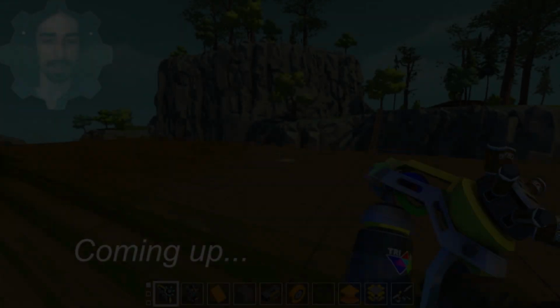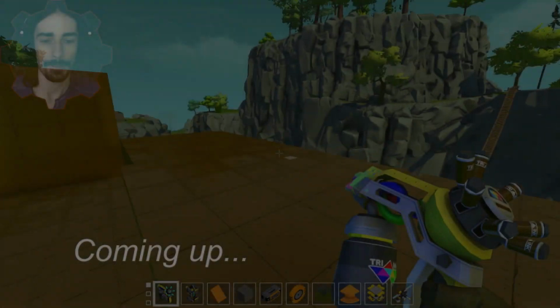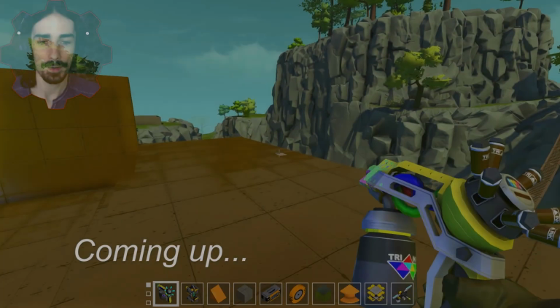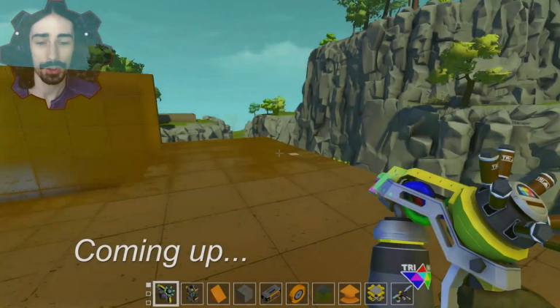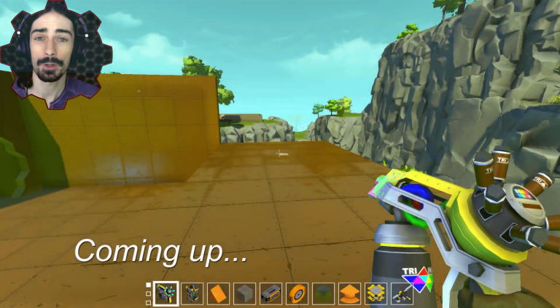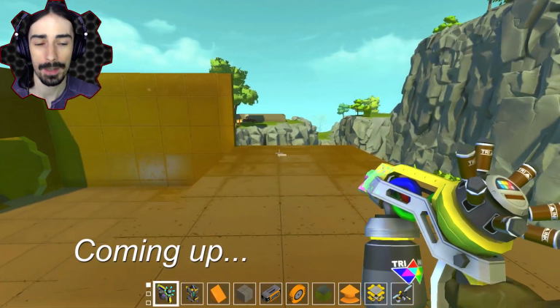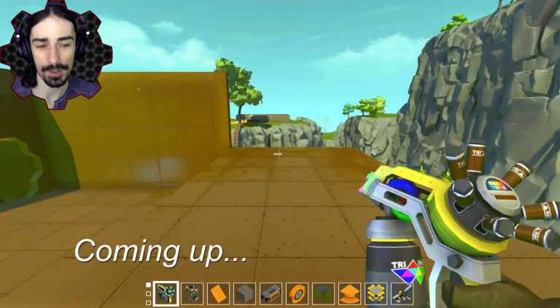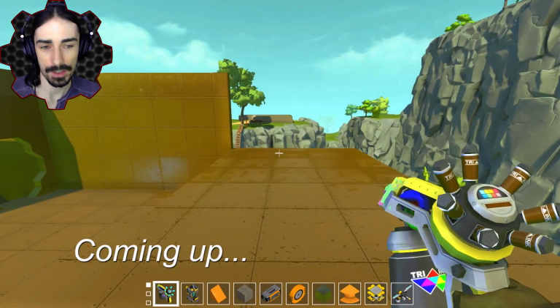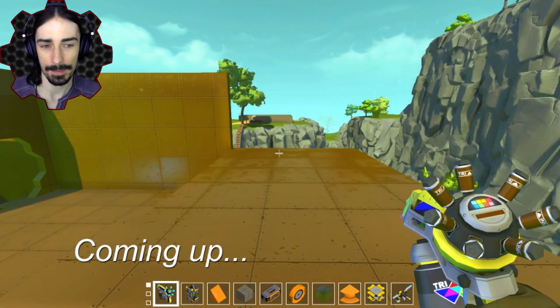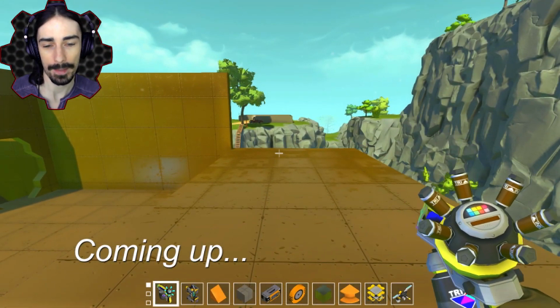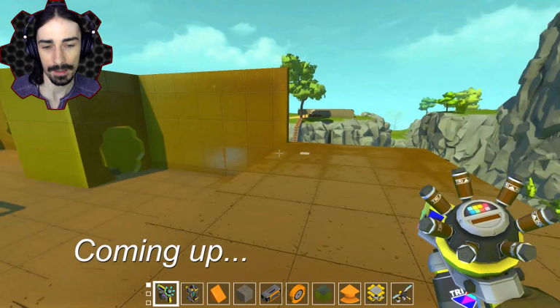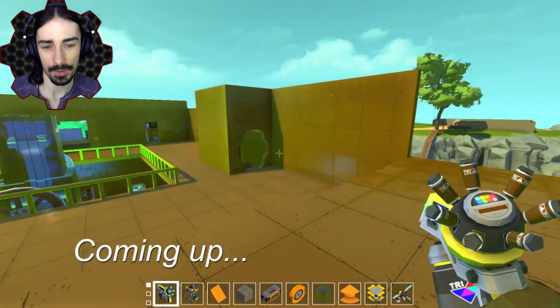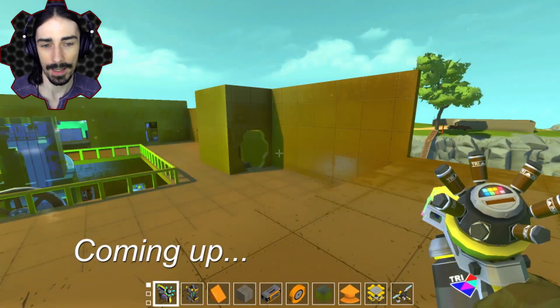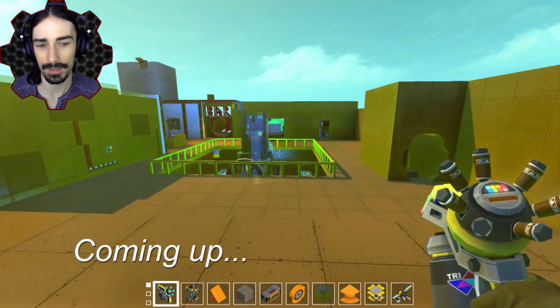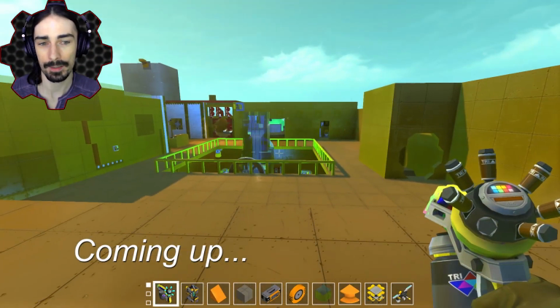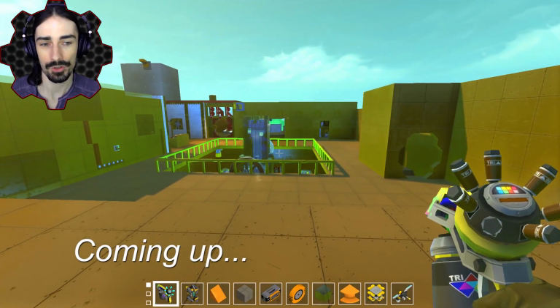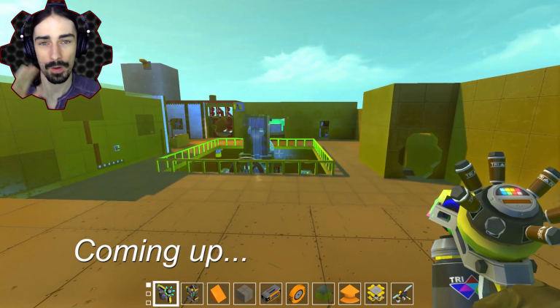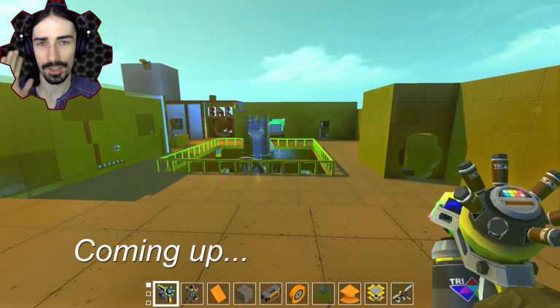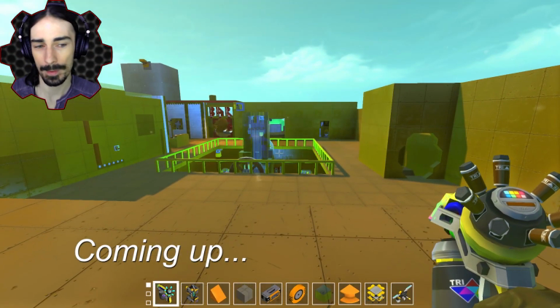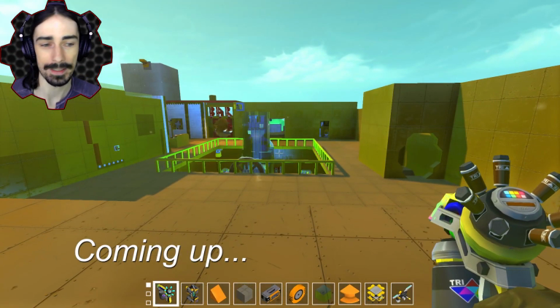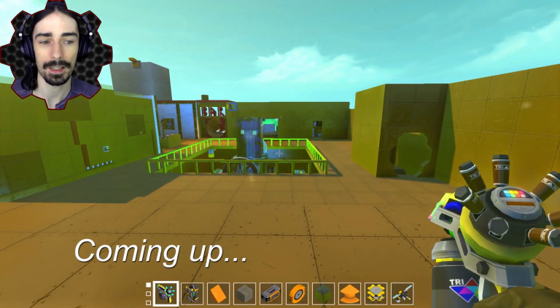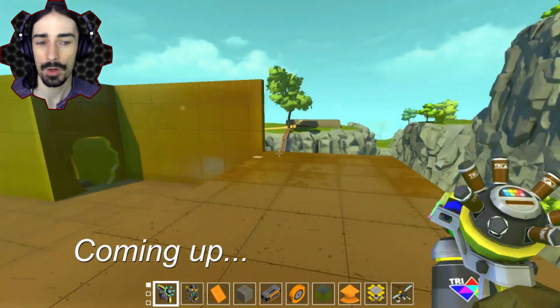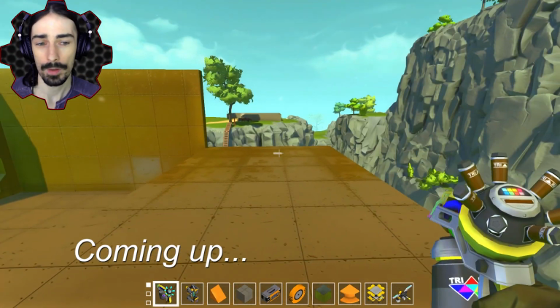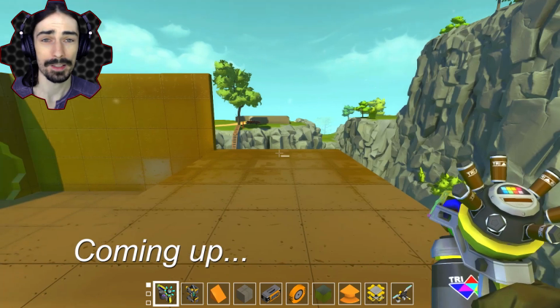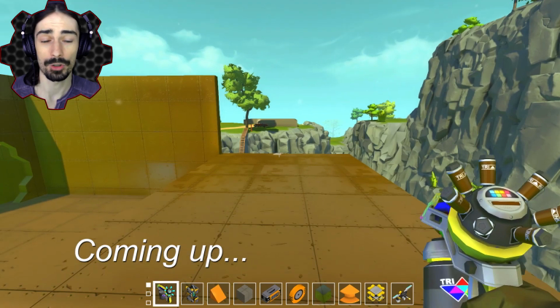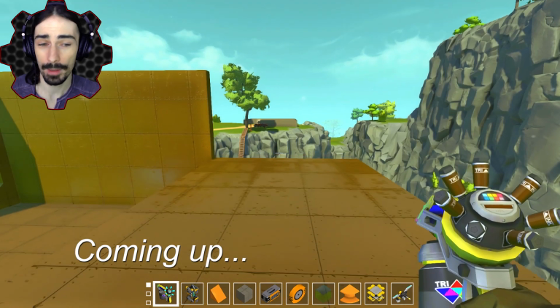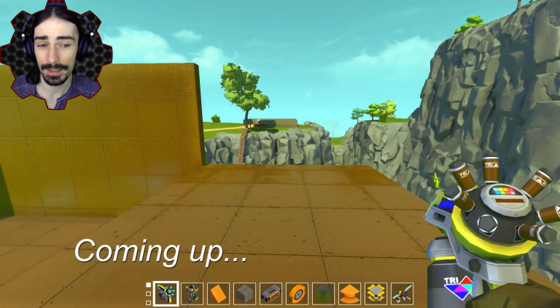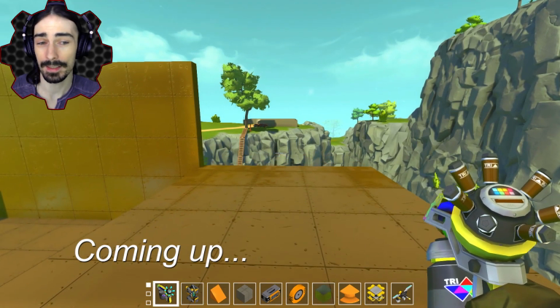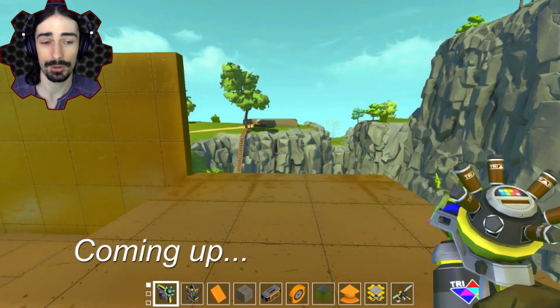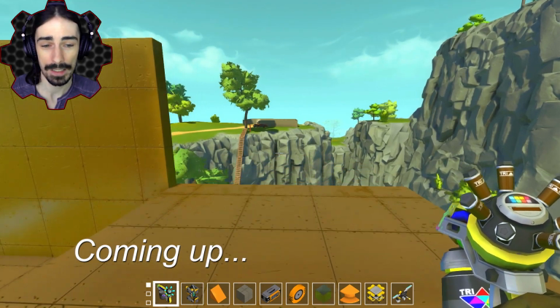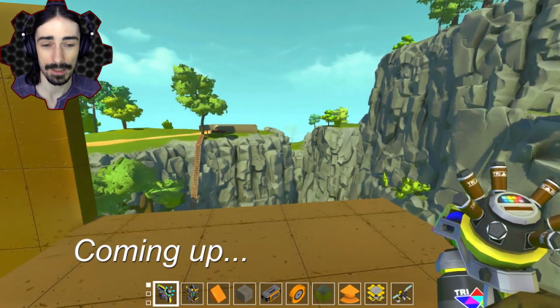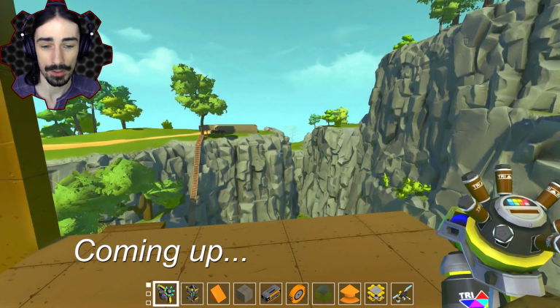If this is your first time watching the Suspended Base episode, I highly recommend you watch it from the beginning. We've had some crazy, crazy adventures.